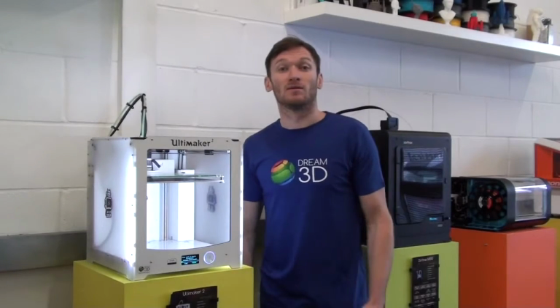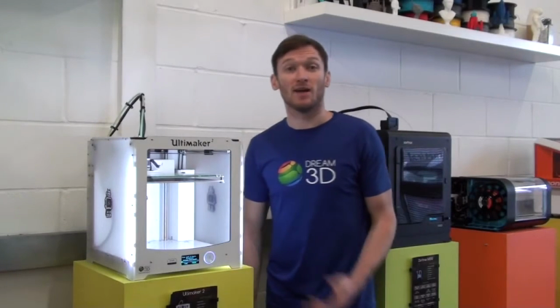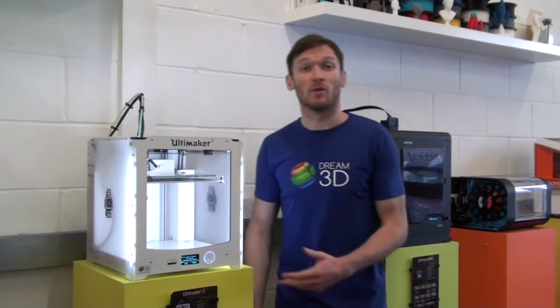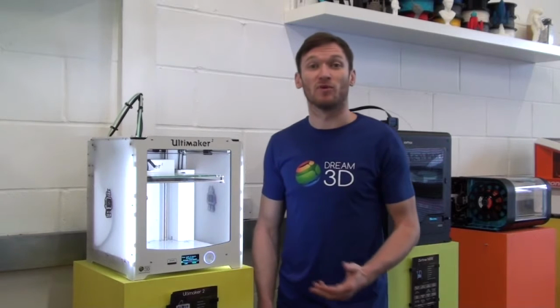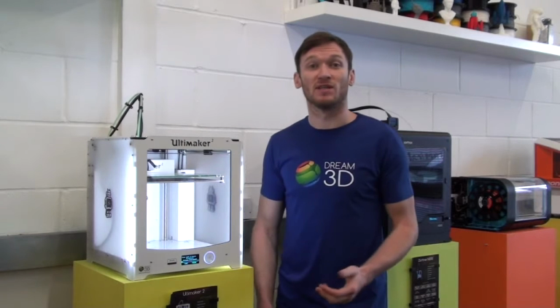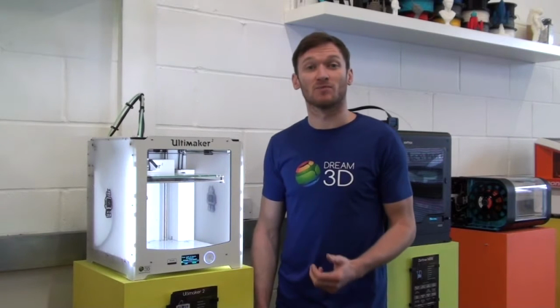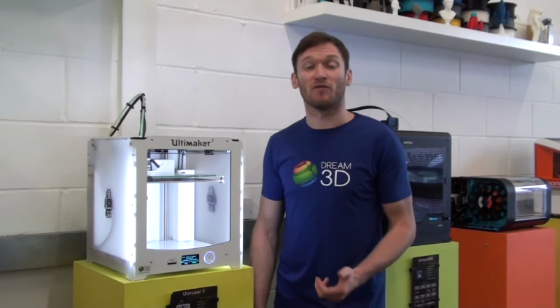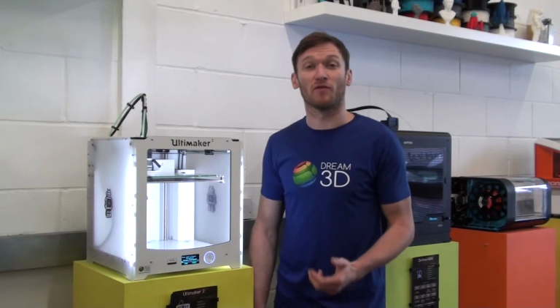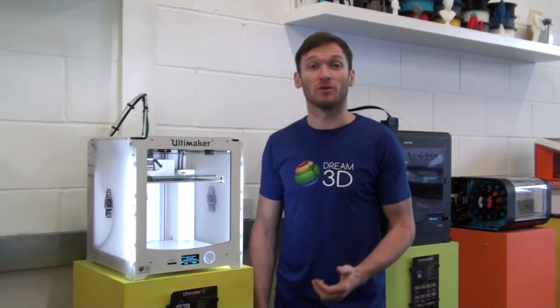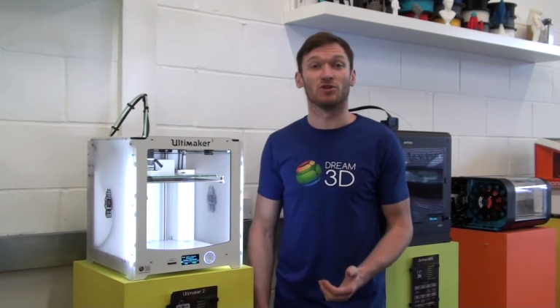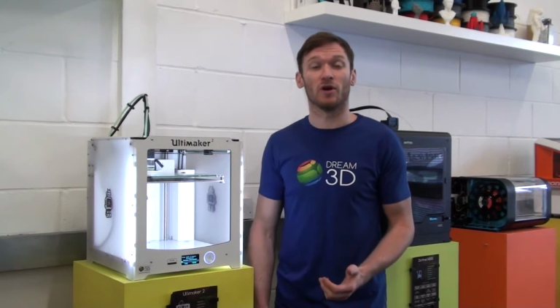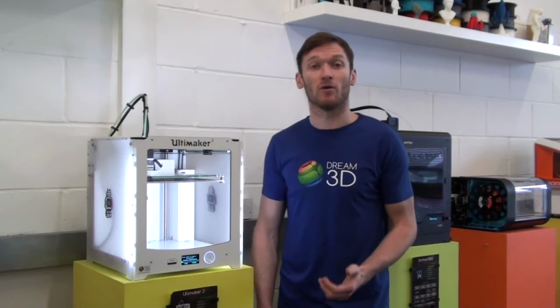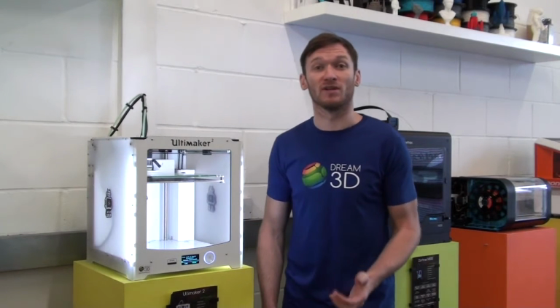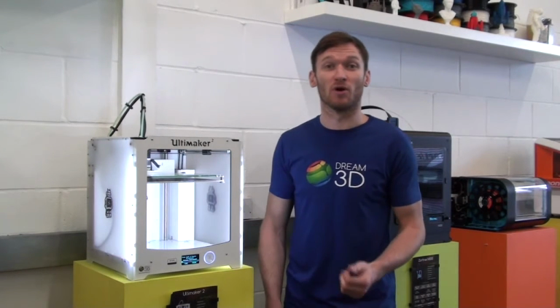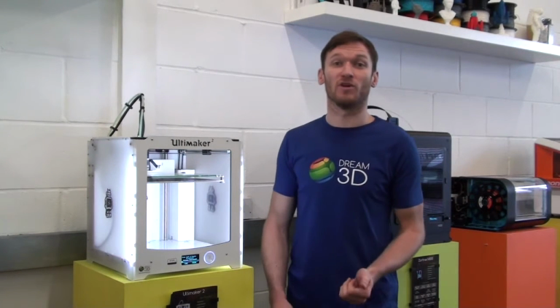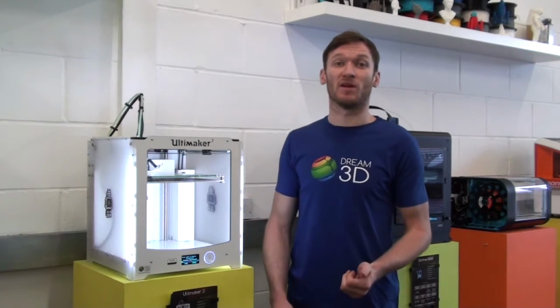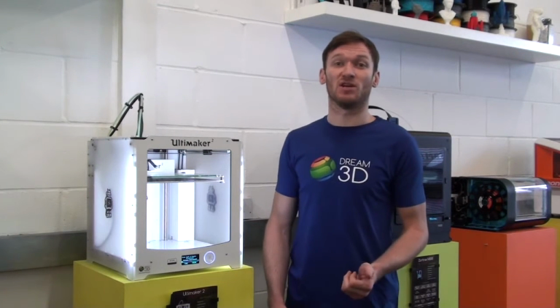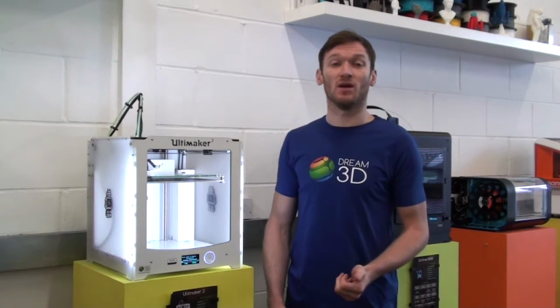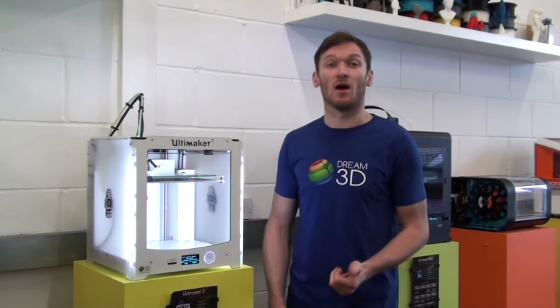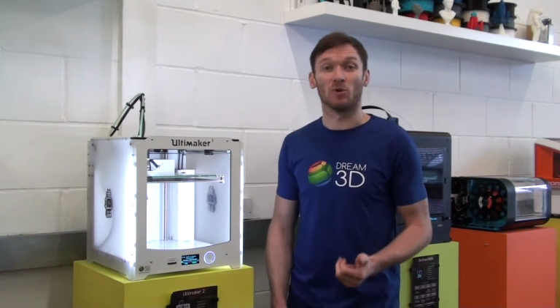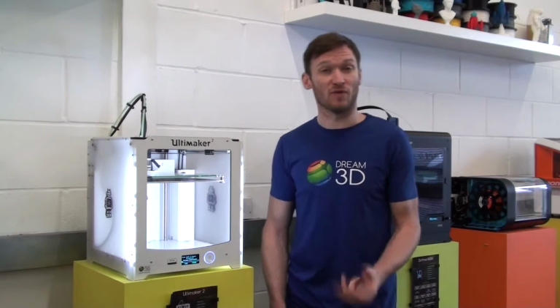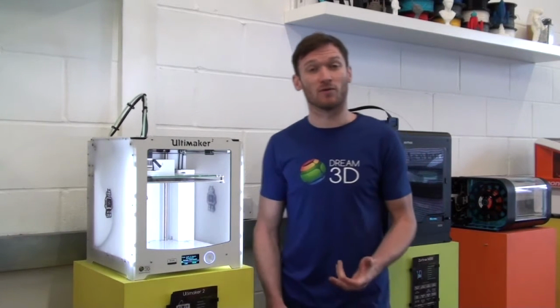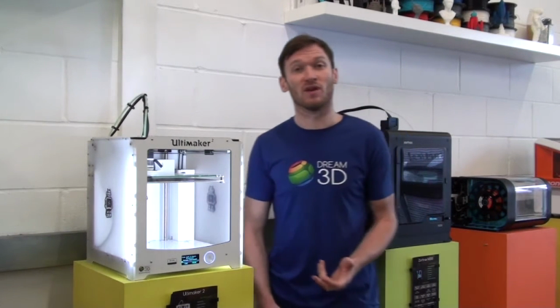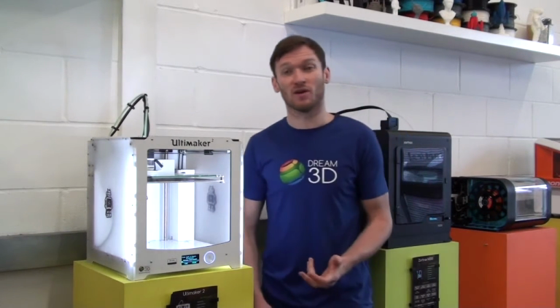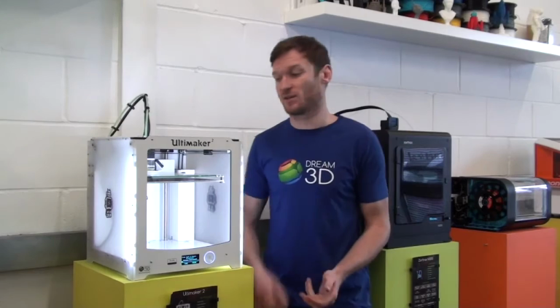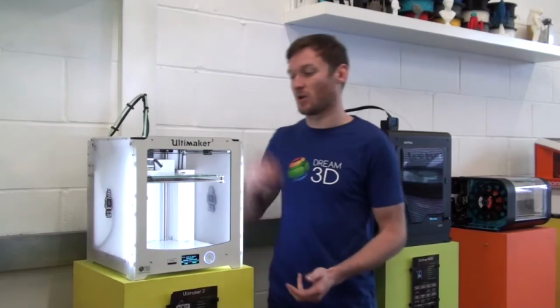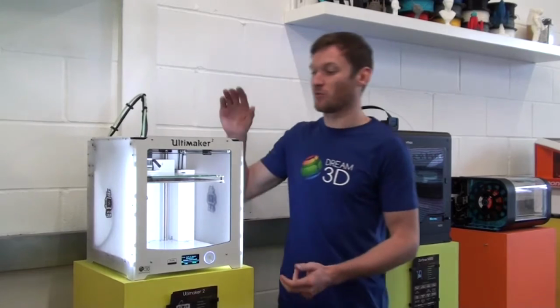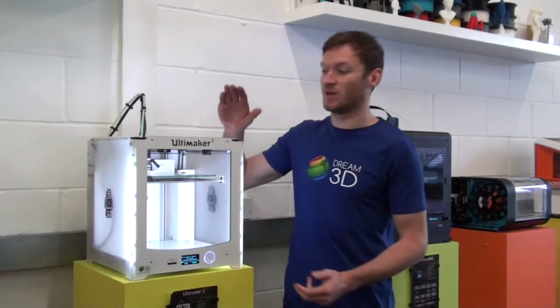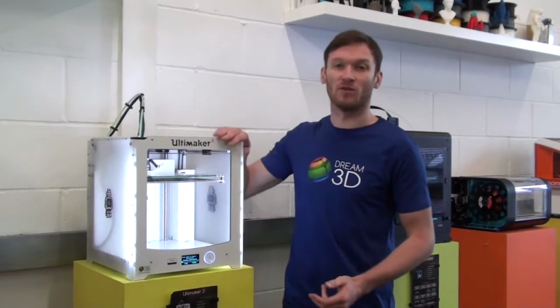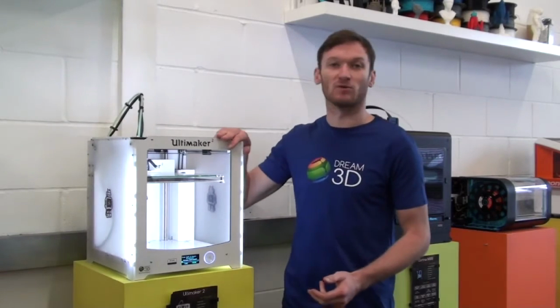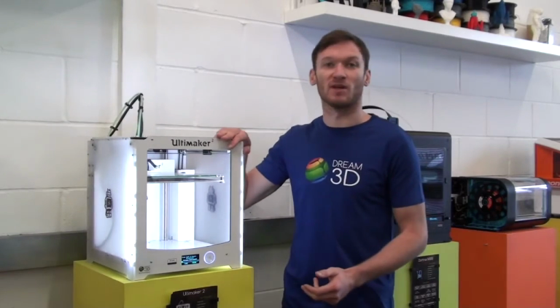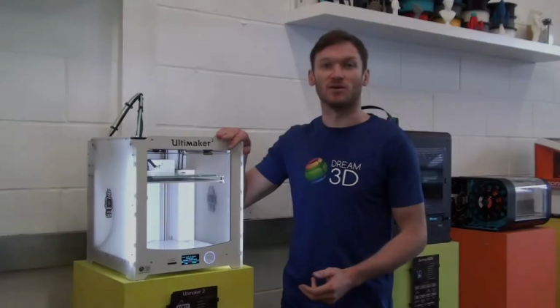Today we're going to be printing the Smartphone Photo Studio created by 3DBenchy, which we found on Thingiverse, and we're going to be printing it on the AutoAker 2.